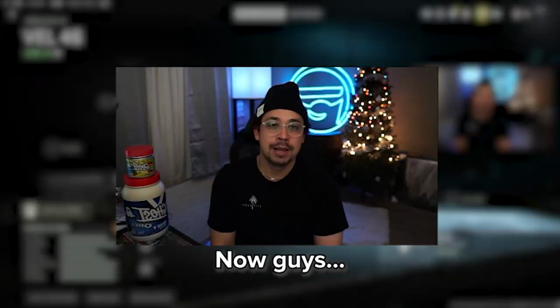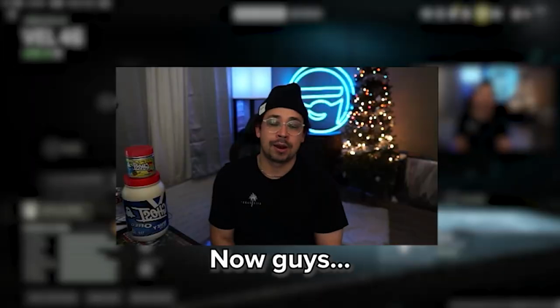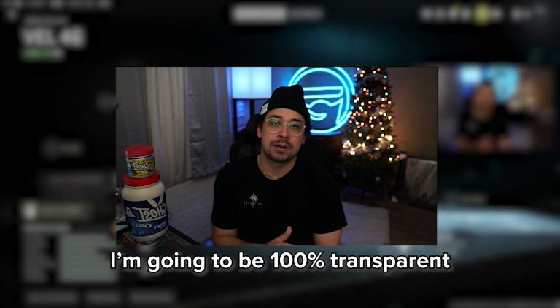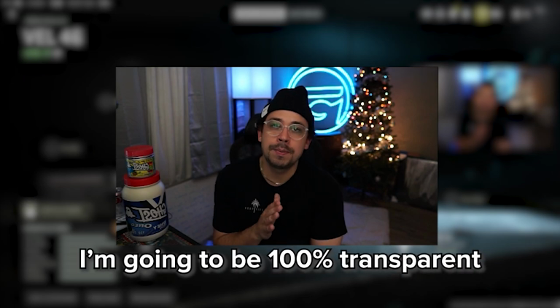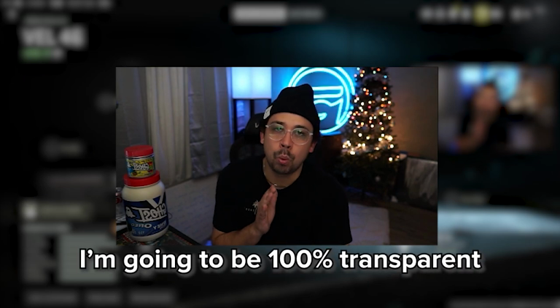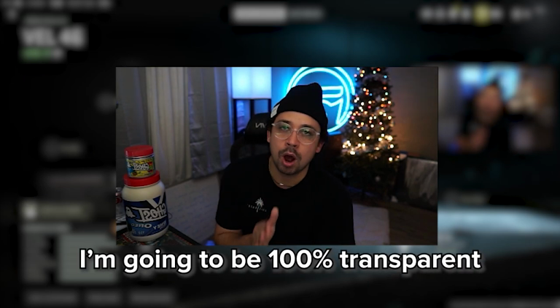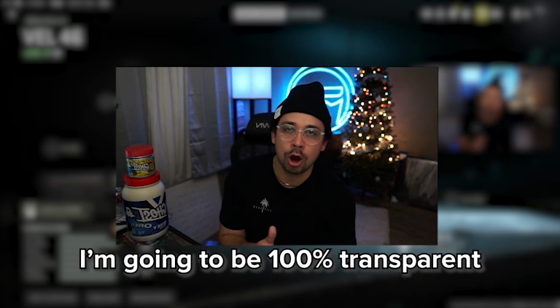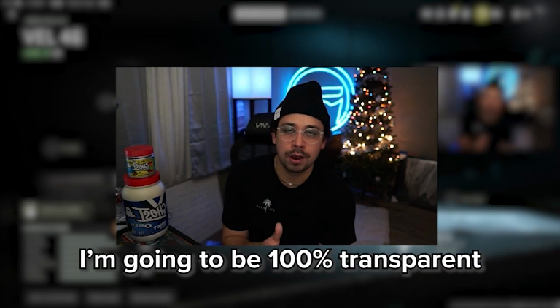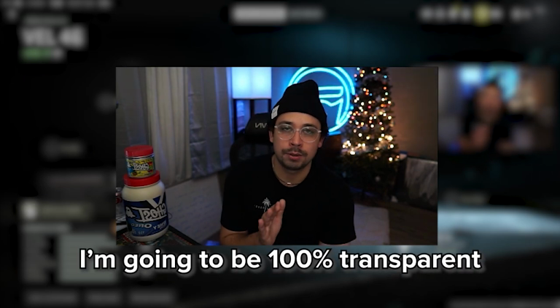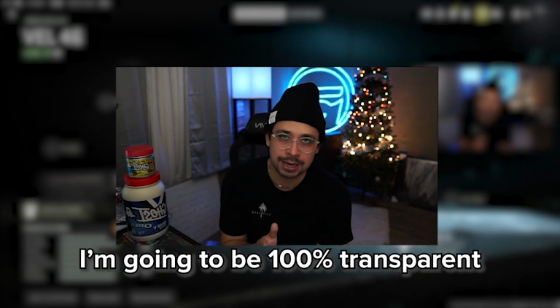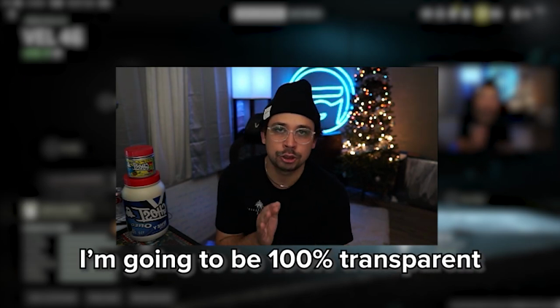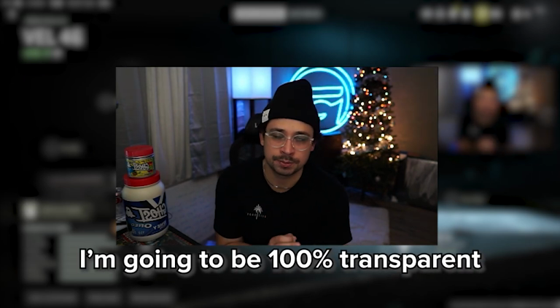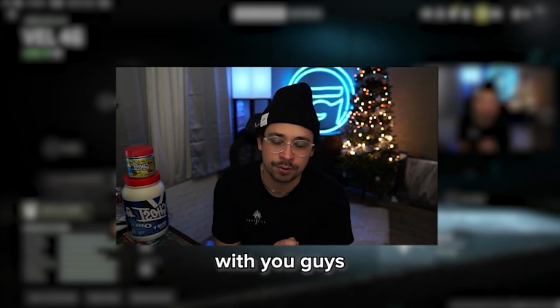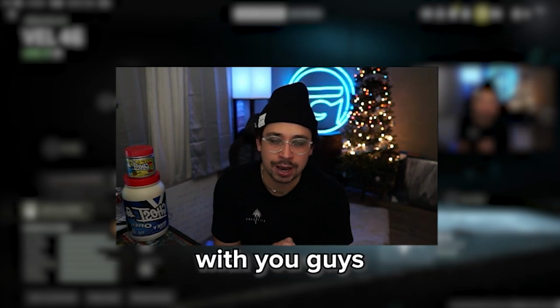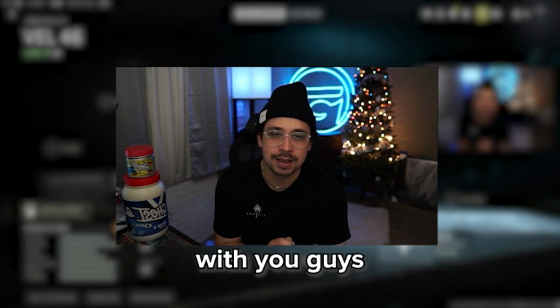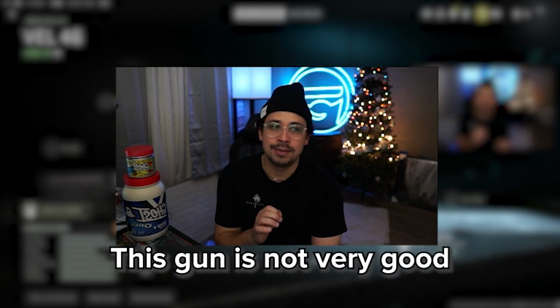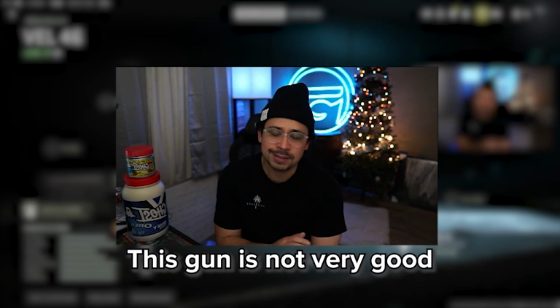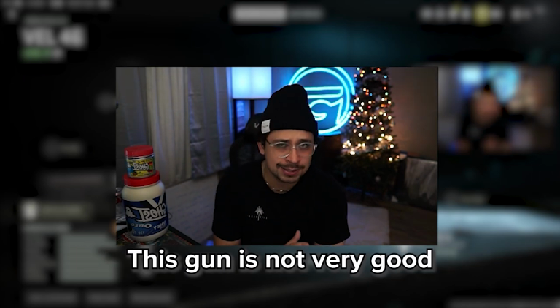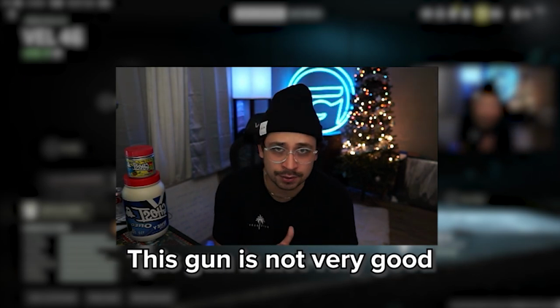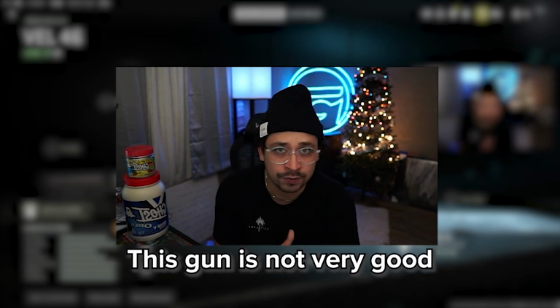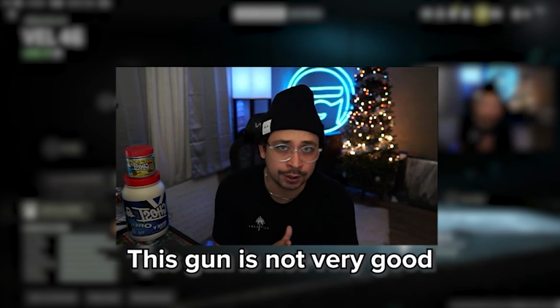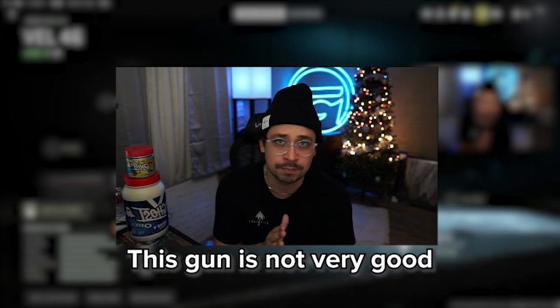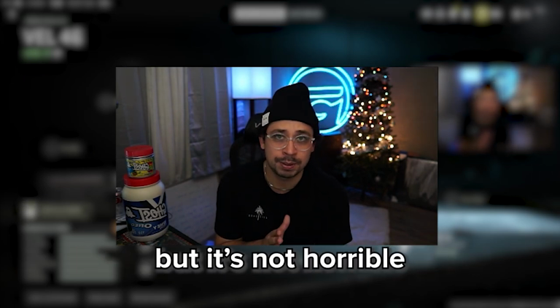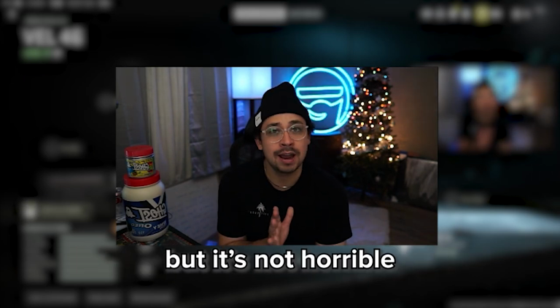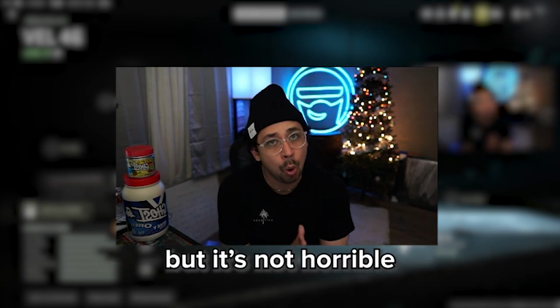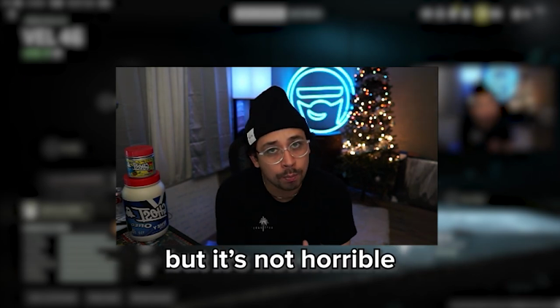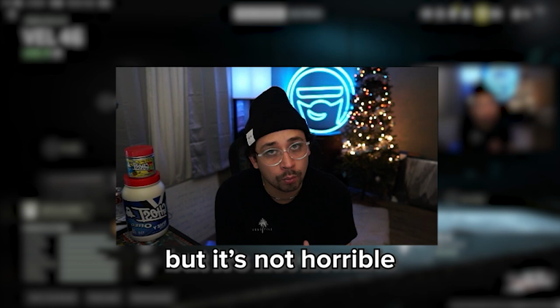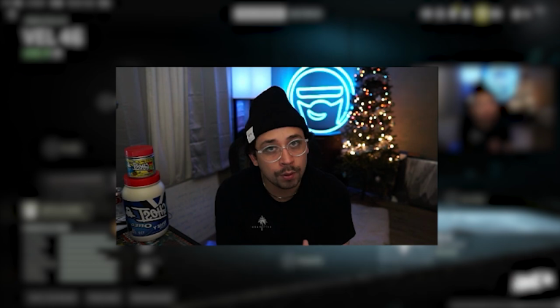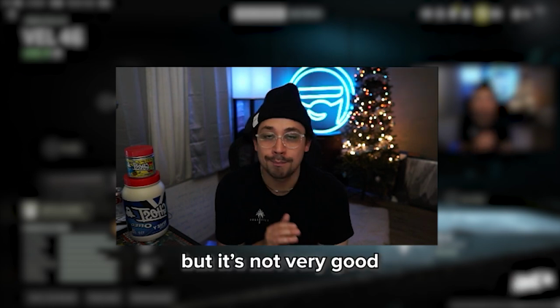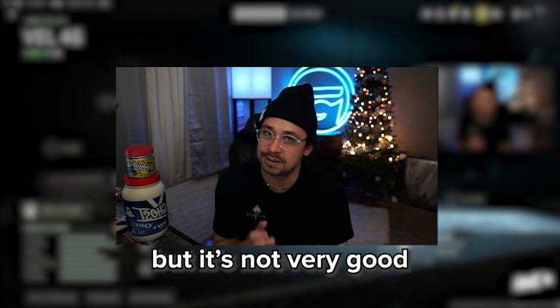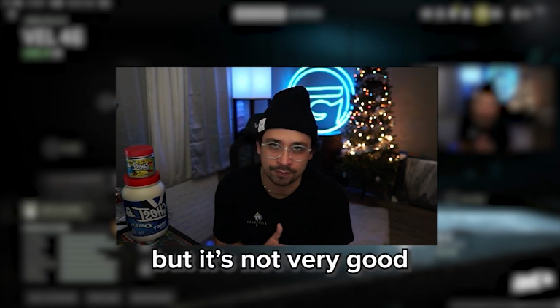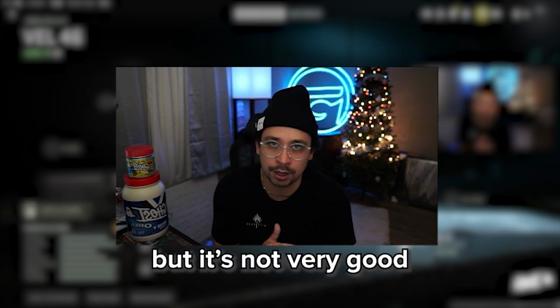I'm going to be 100% transparent with you guys. This gun is not very good, but it's not horrible.